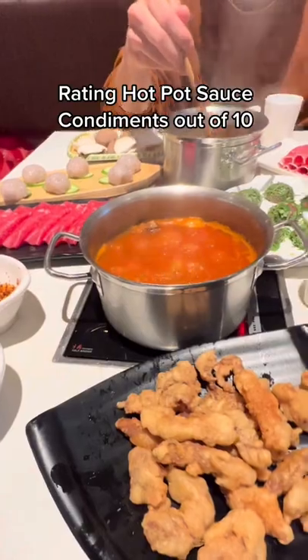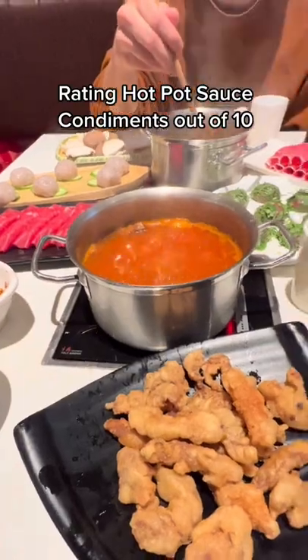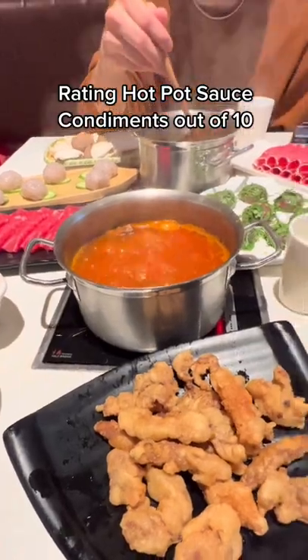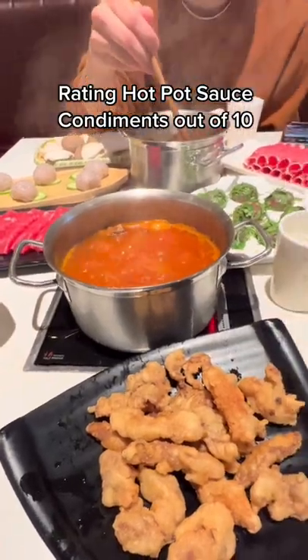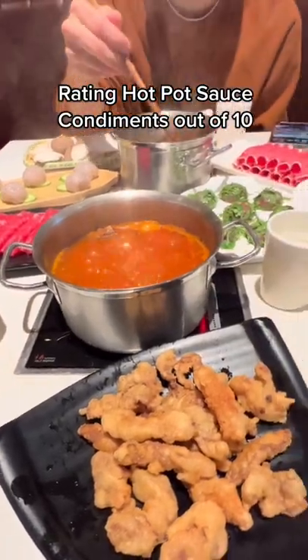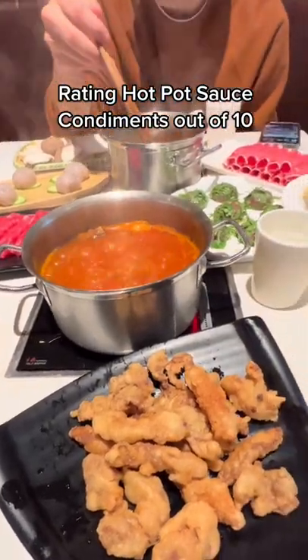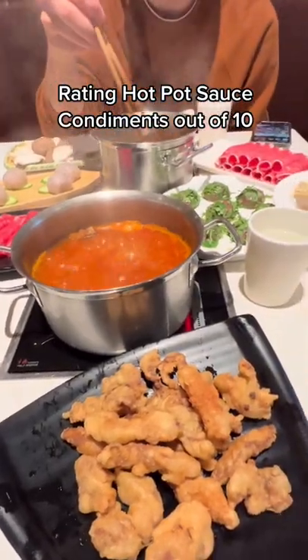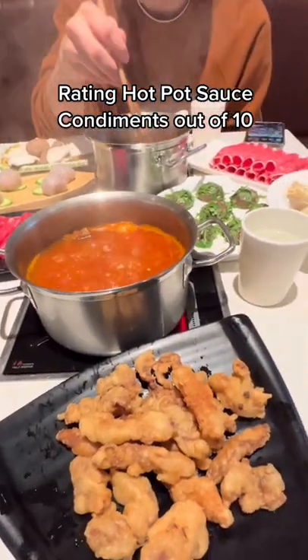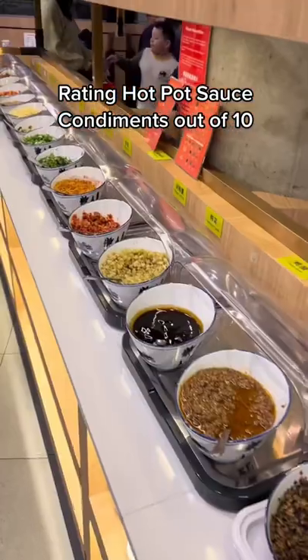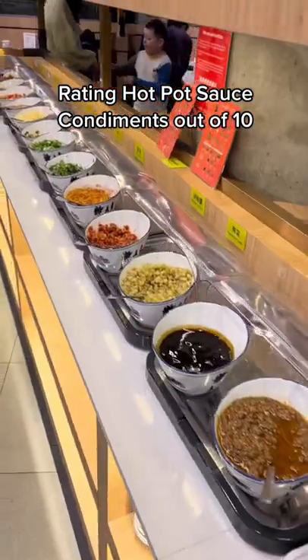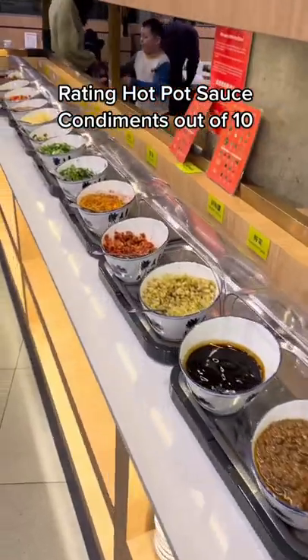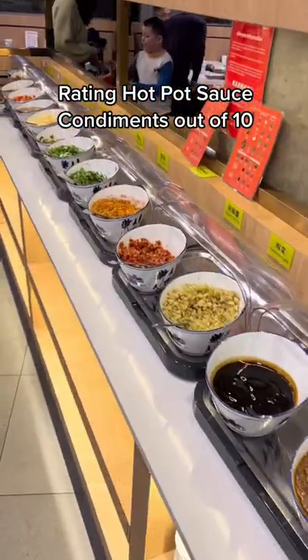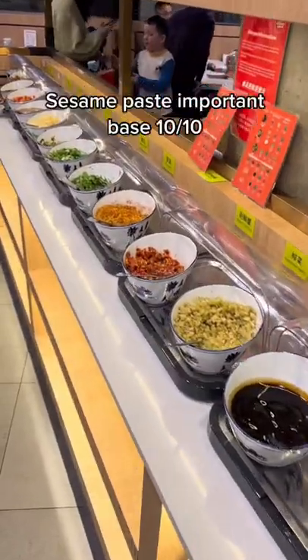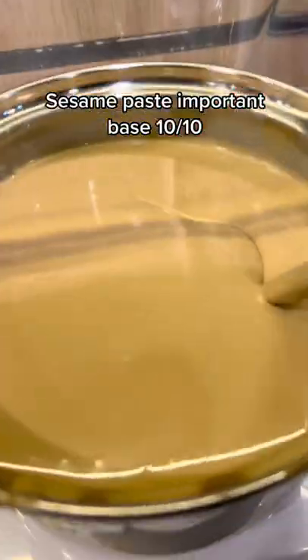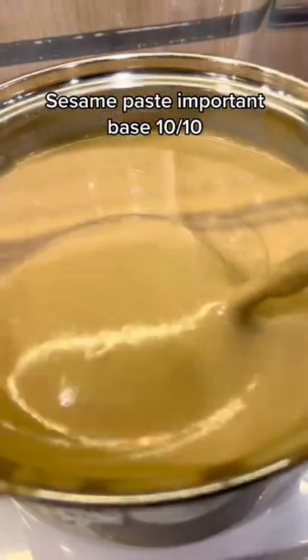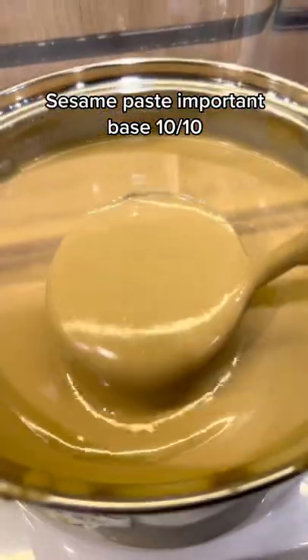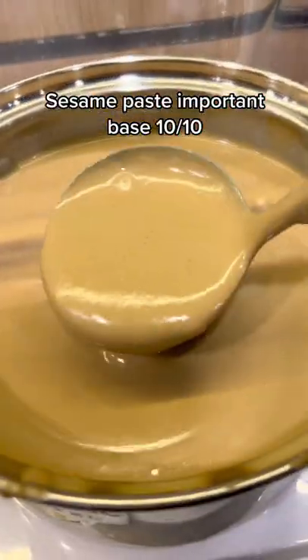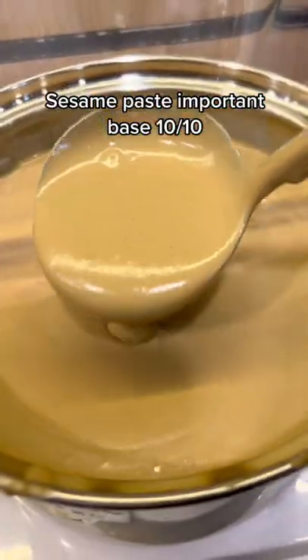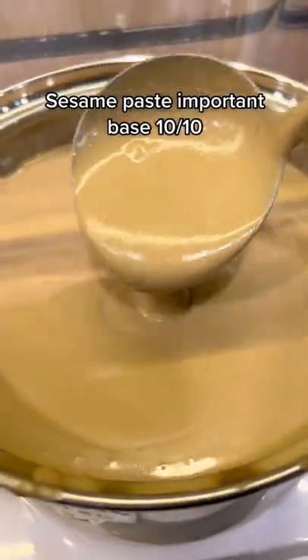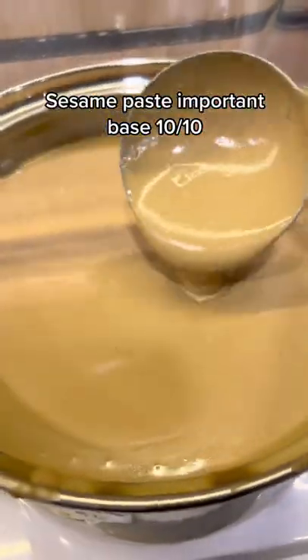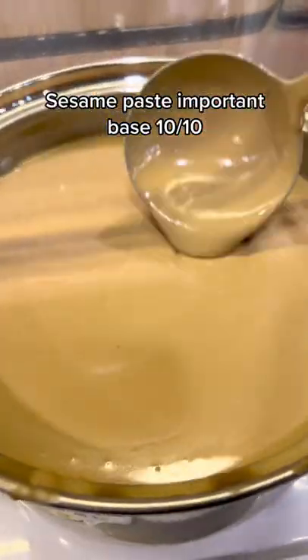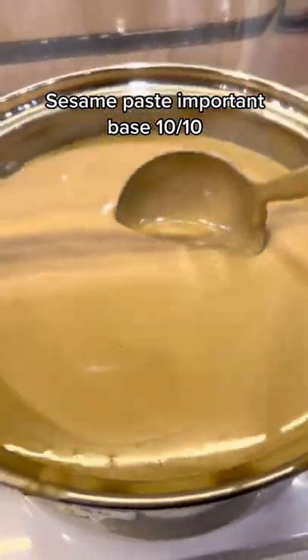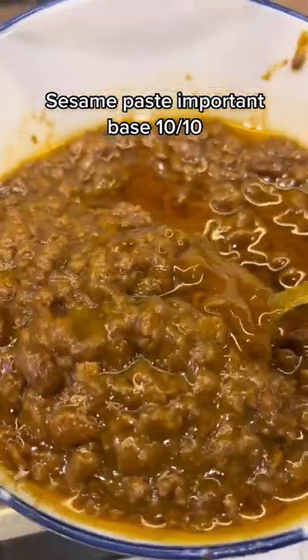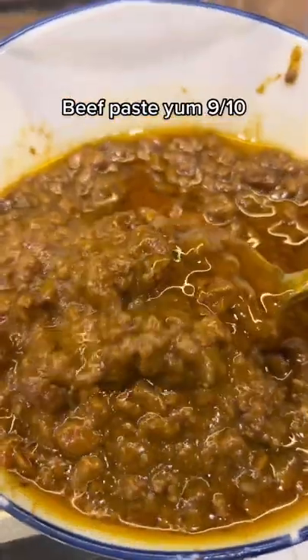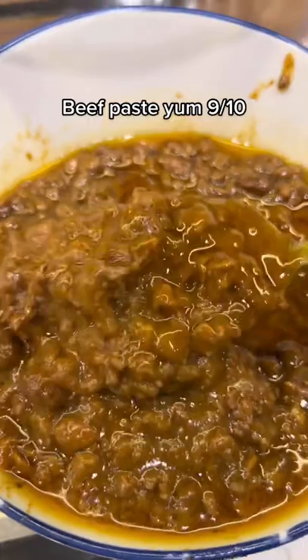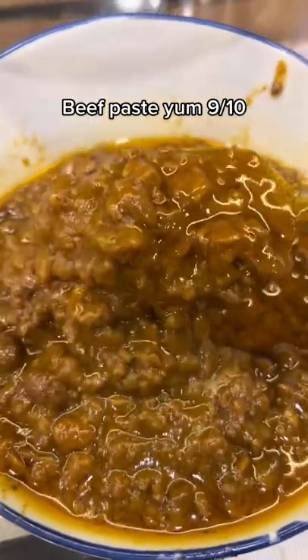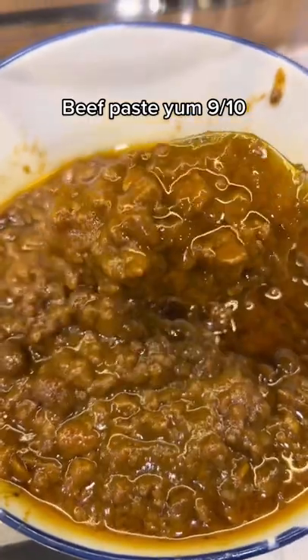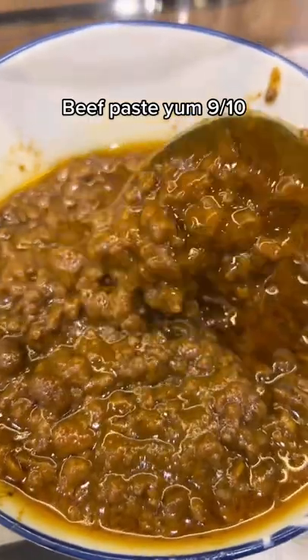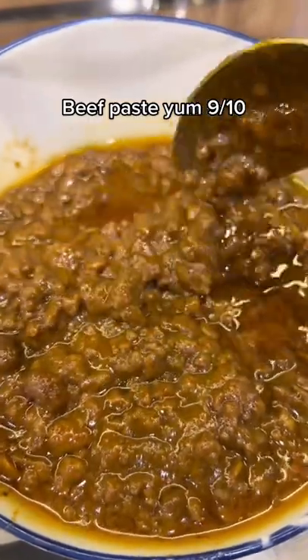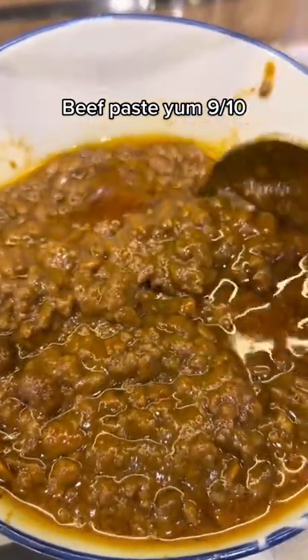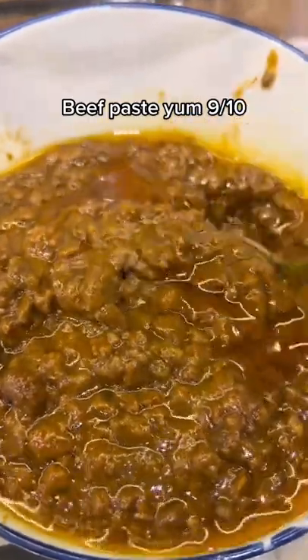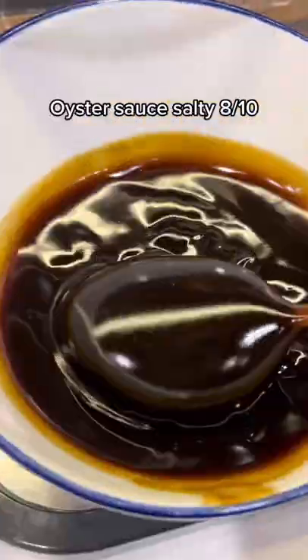Rating hot pot sauce condiments out of 10. Sesame paste — important base — 10 out of 10. Leaf paste — yum — 9 out of 10.